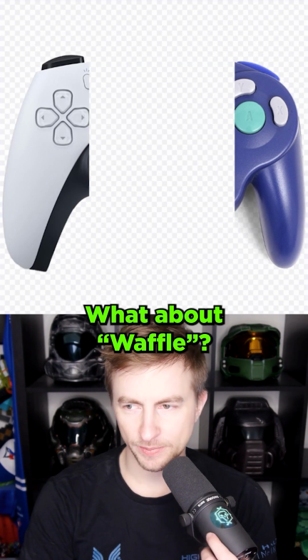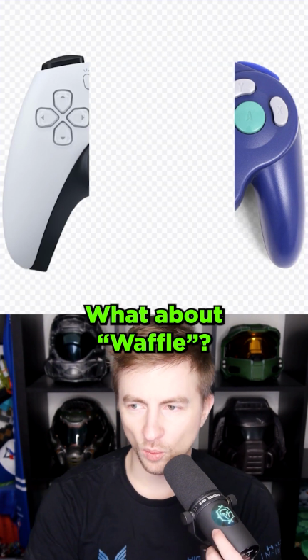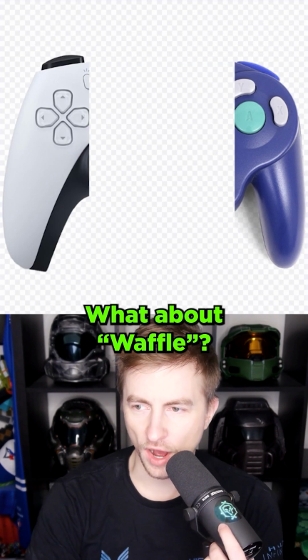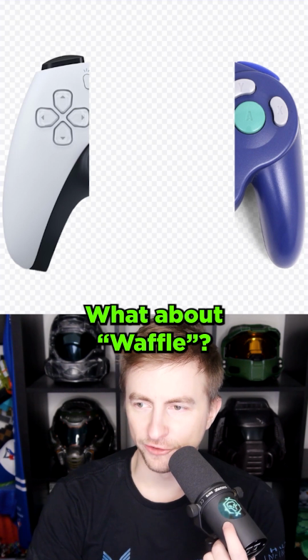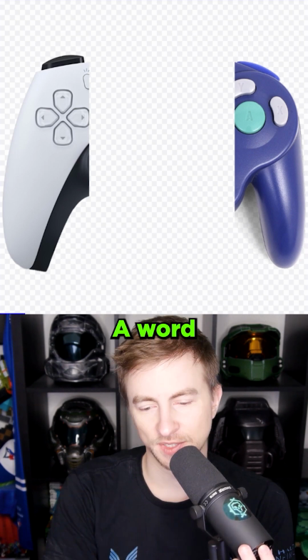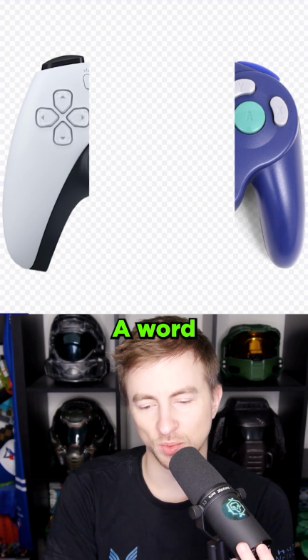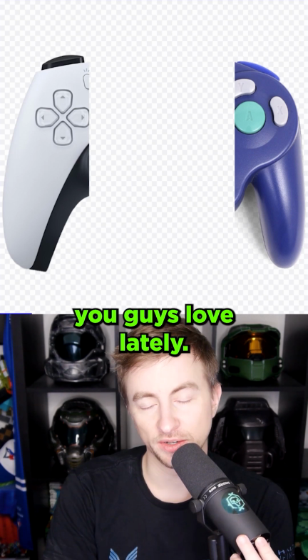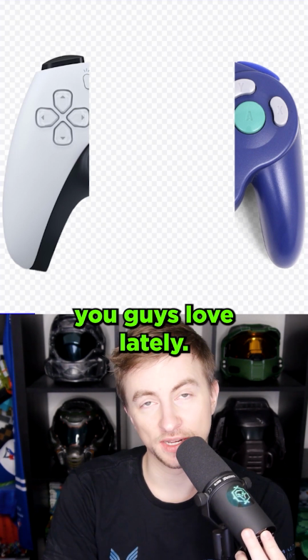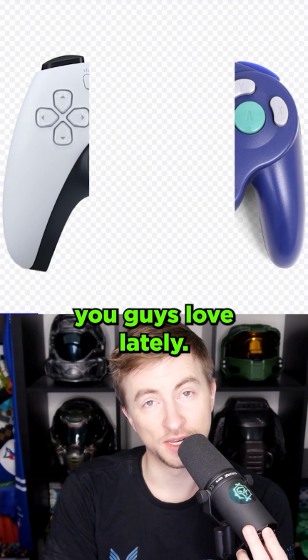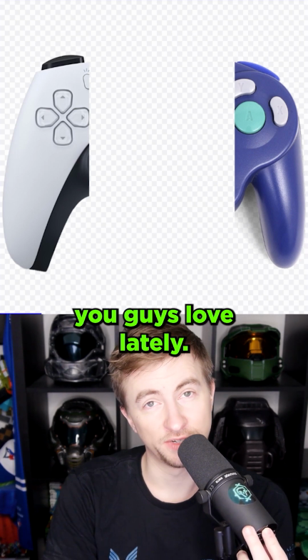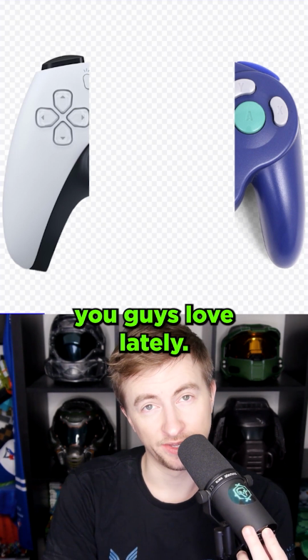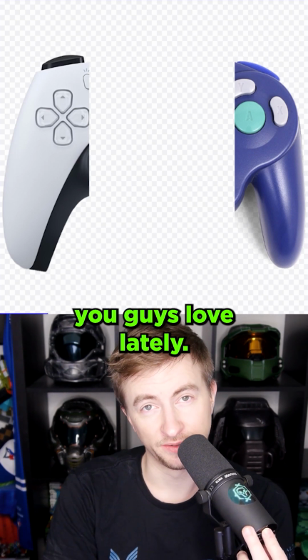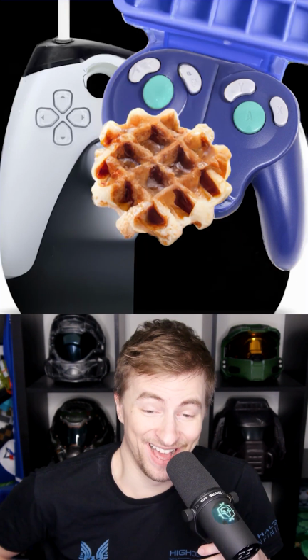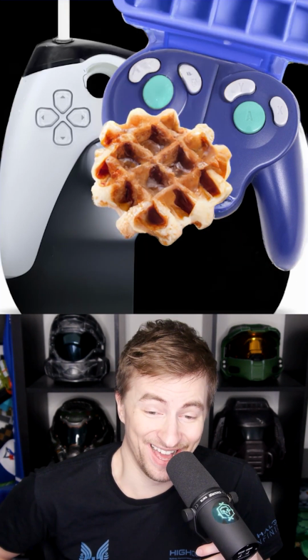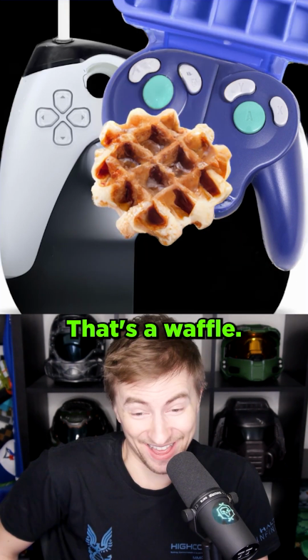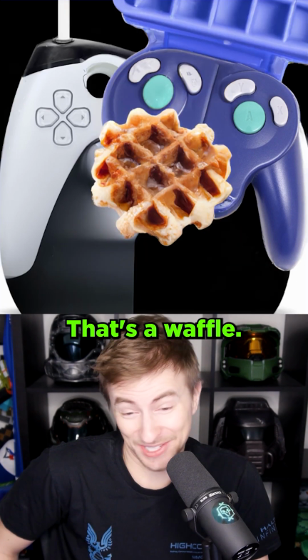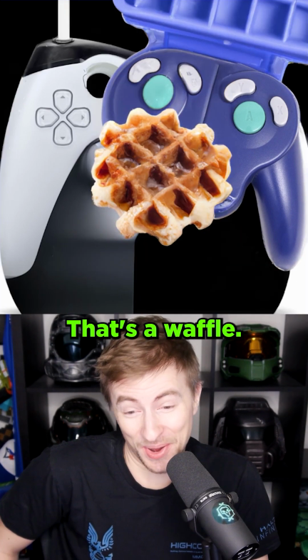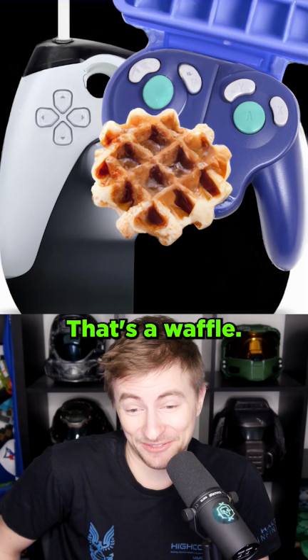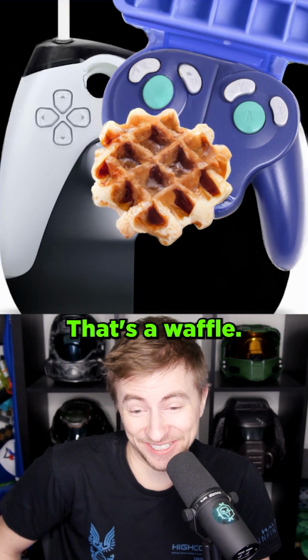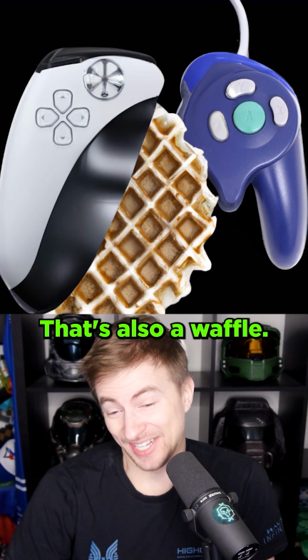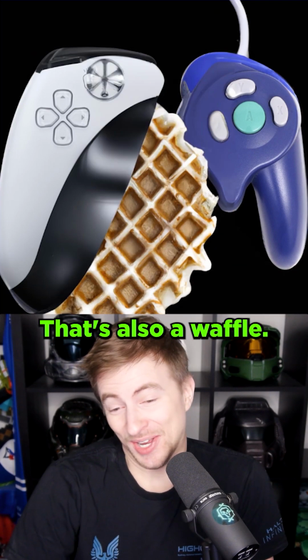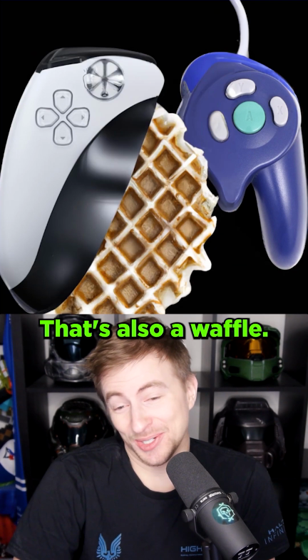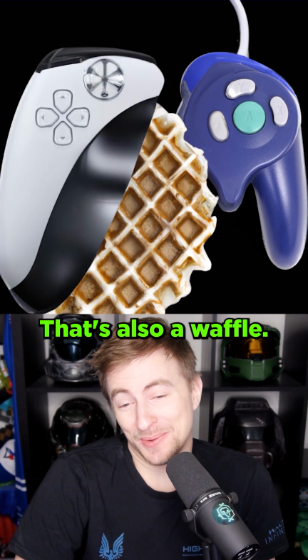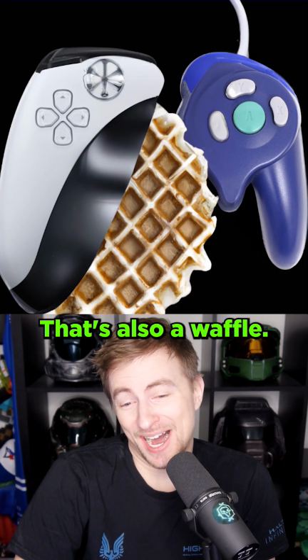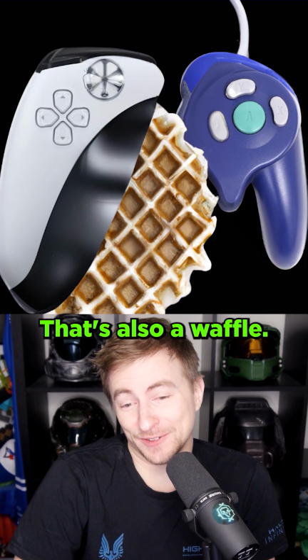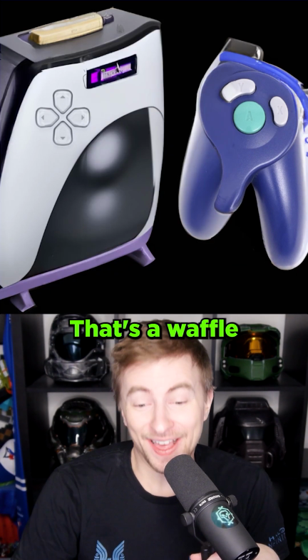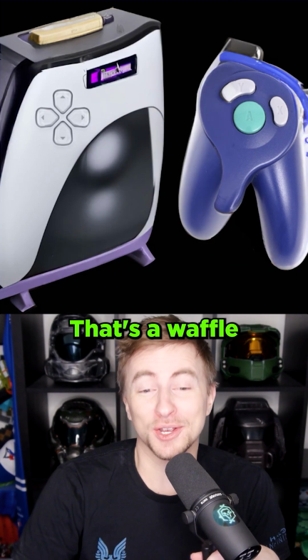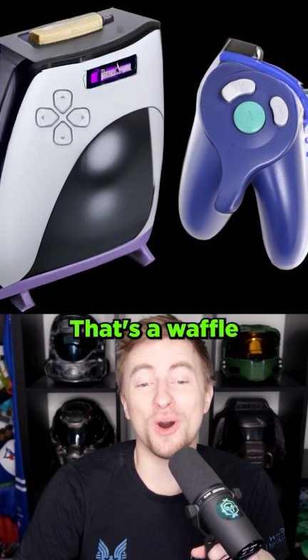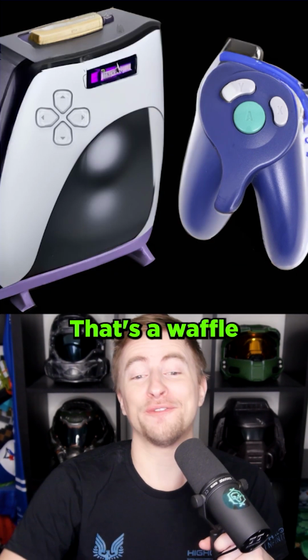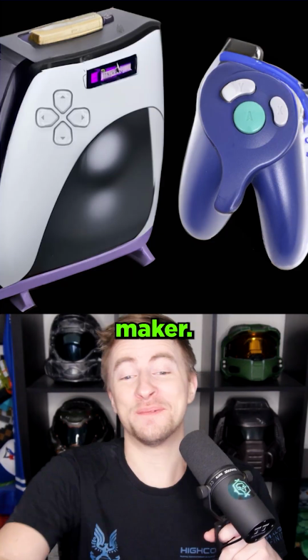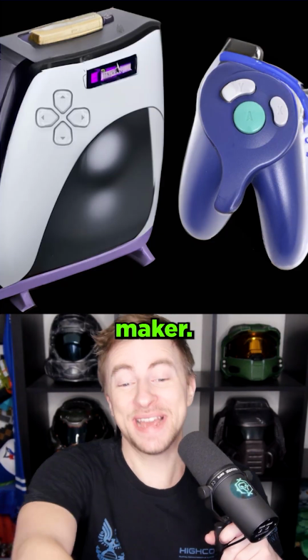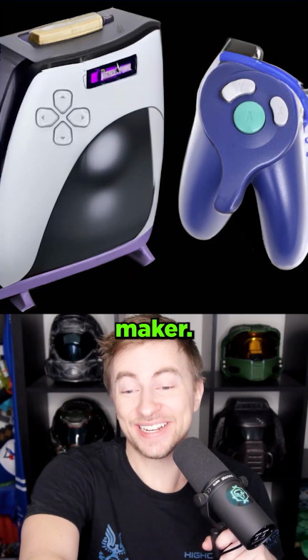What about 'waffle'? A word you guys love lately. That's a waffle. That's also a waffle. That's a waffle maker!